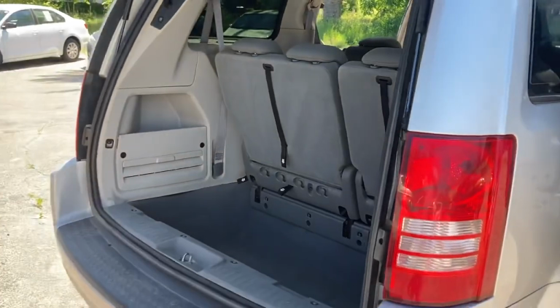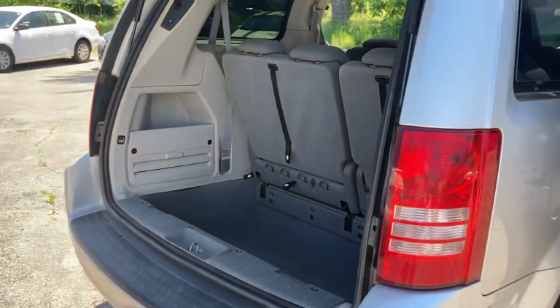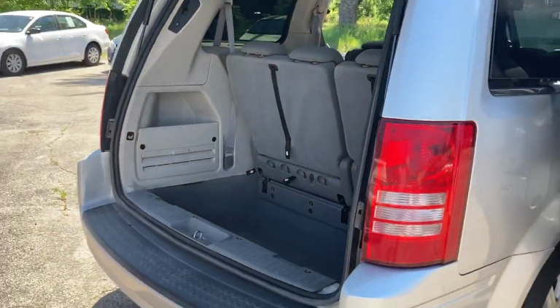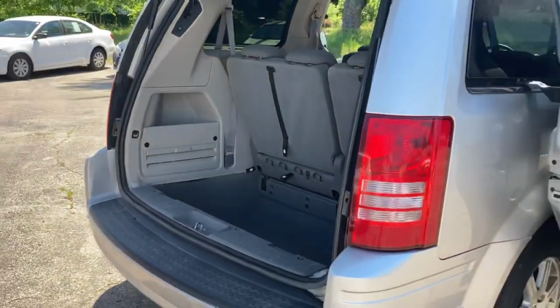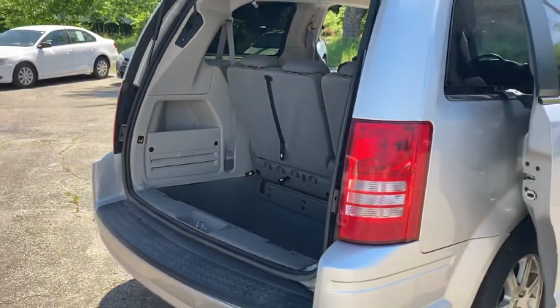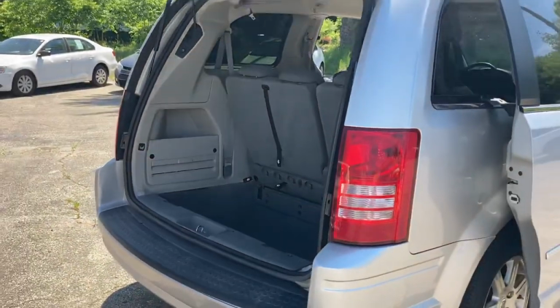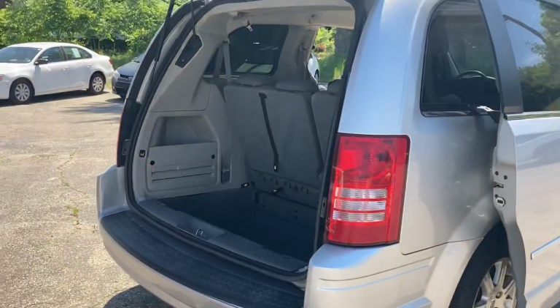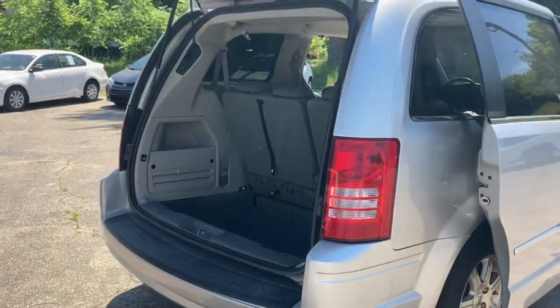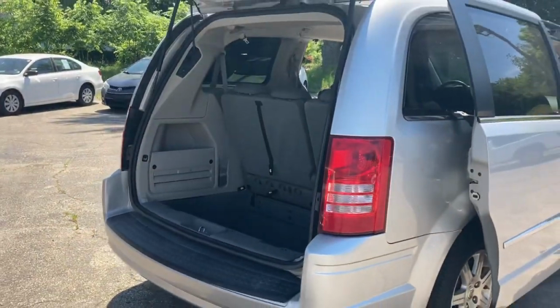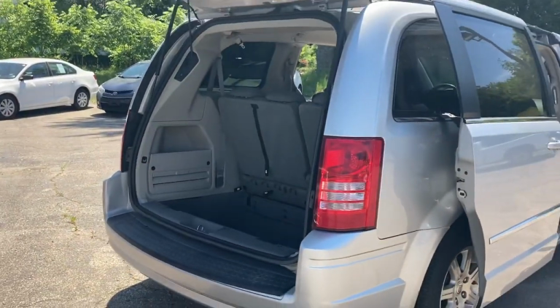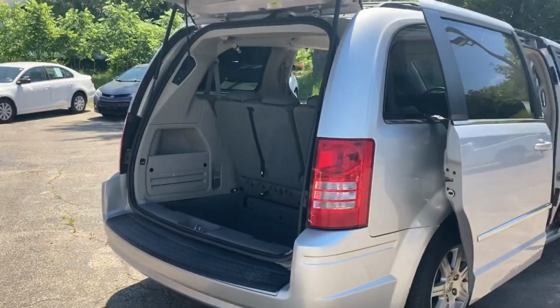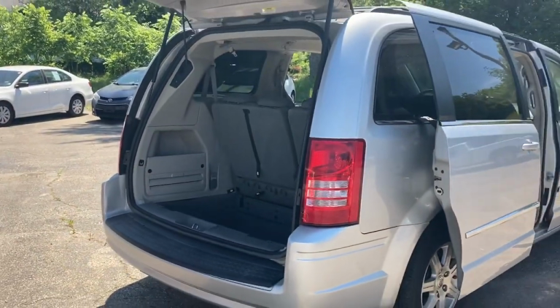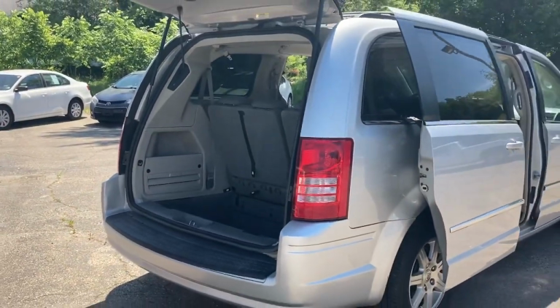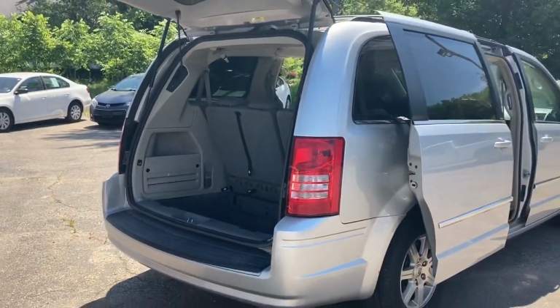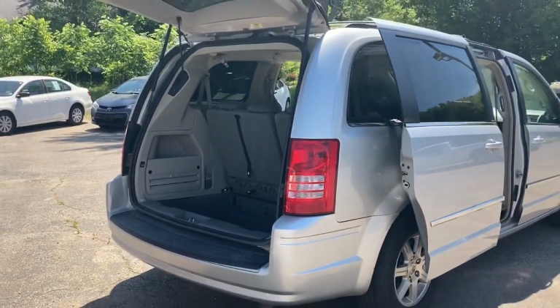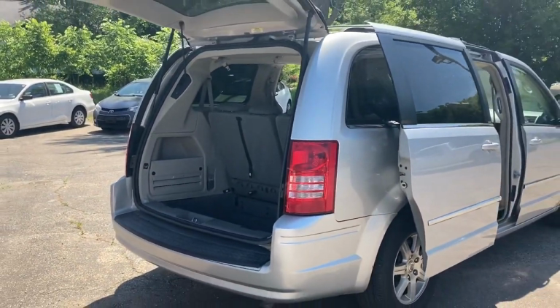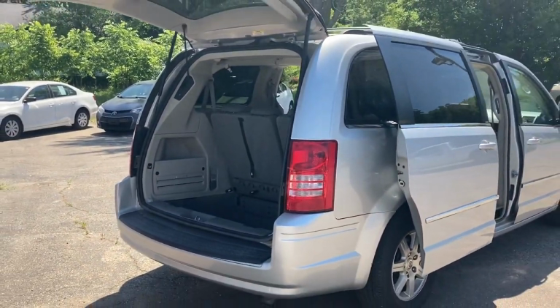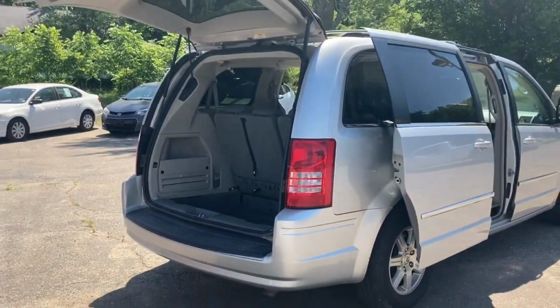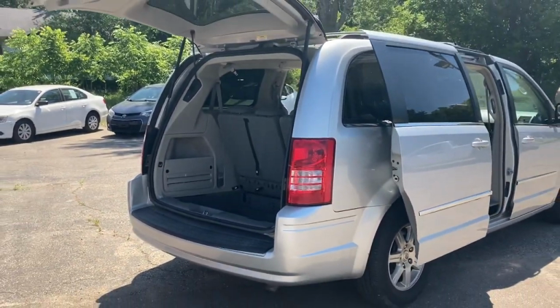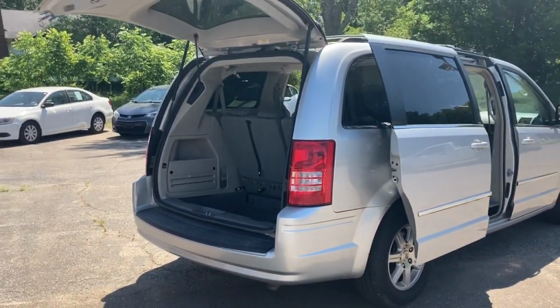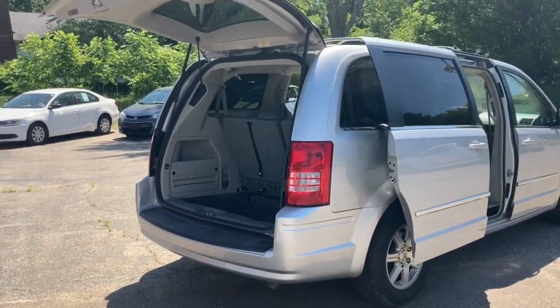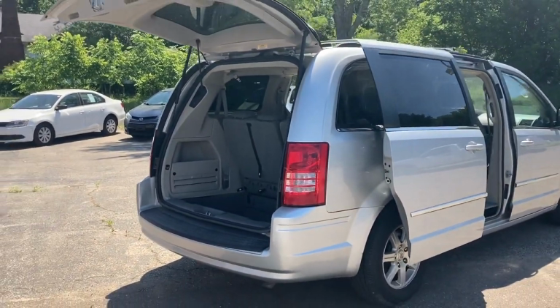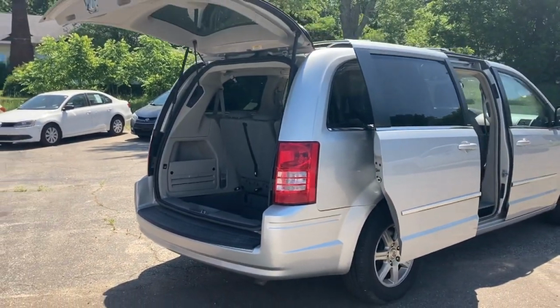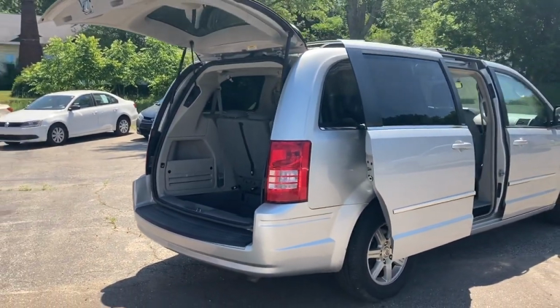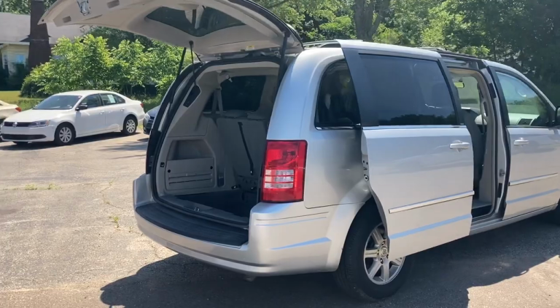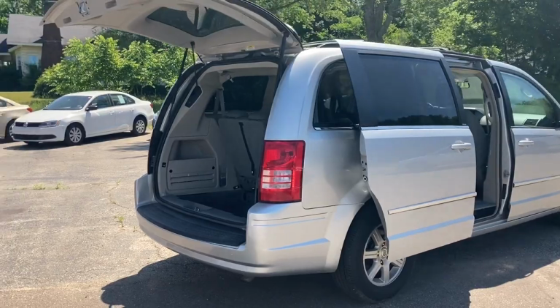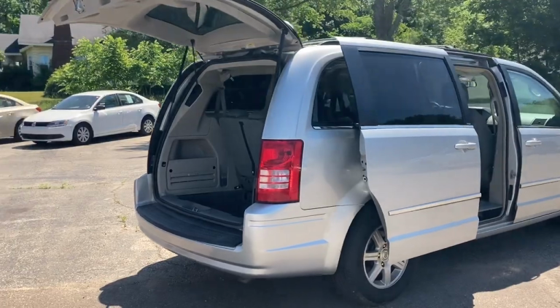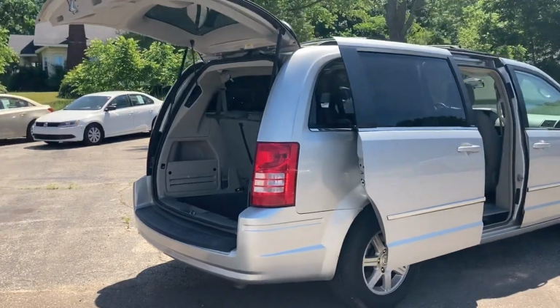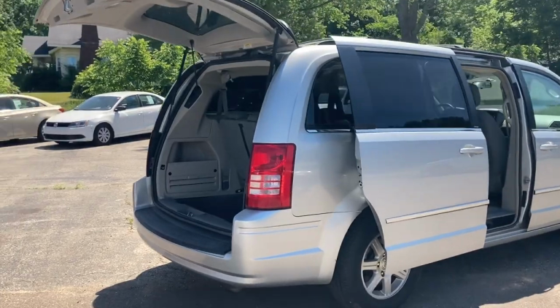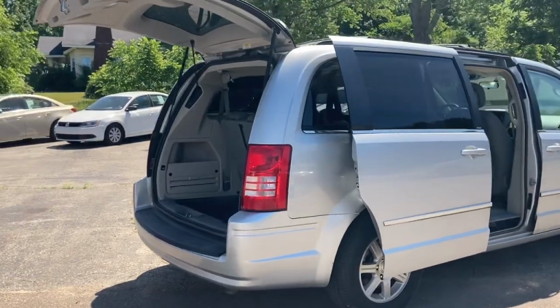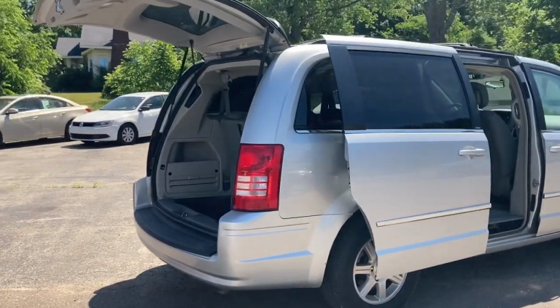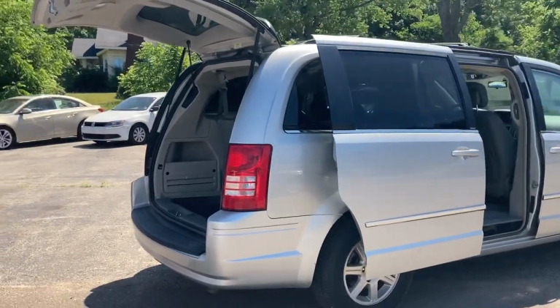I love minivans. They get great gas mileage compared to a lot of the bigger SUVs out there — about 25 miles per gallon on the highway. So this is awesome.